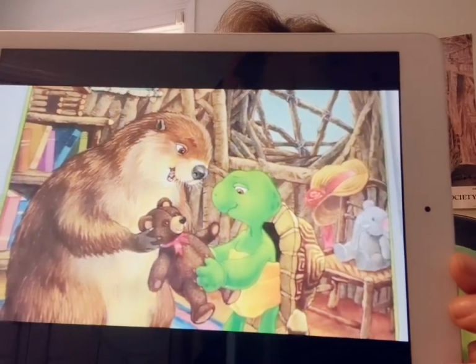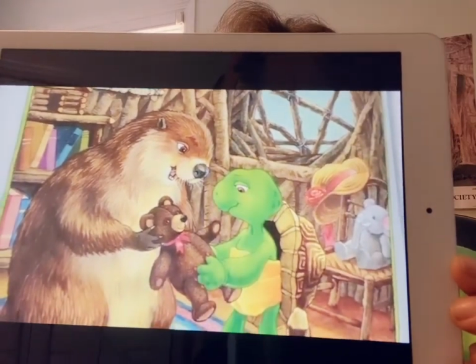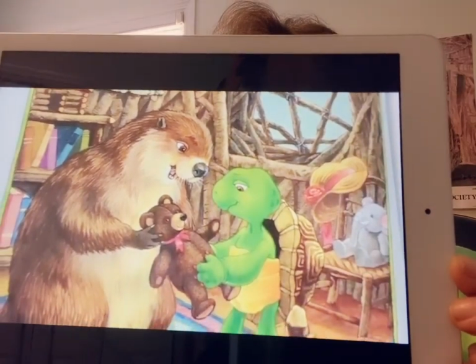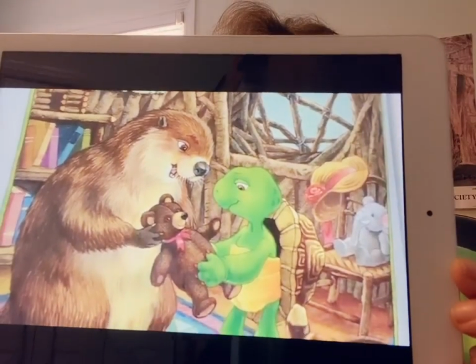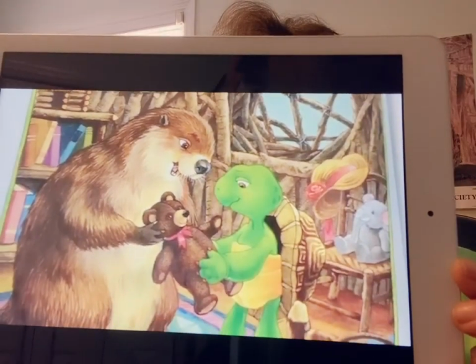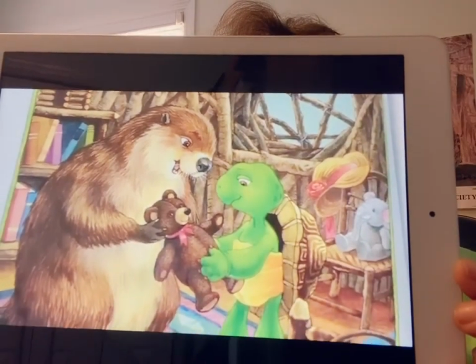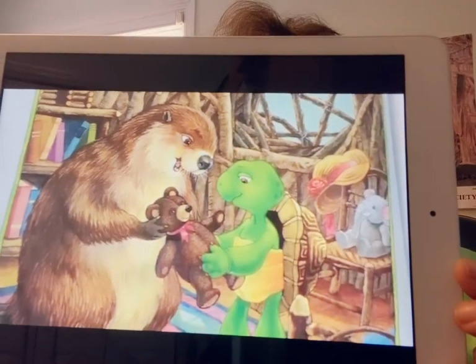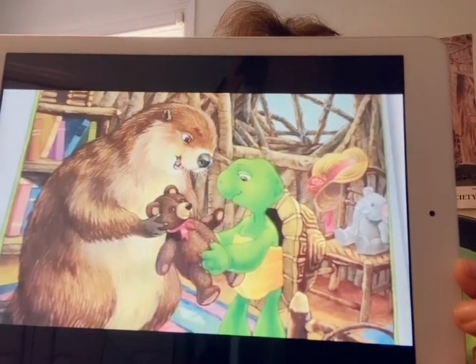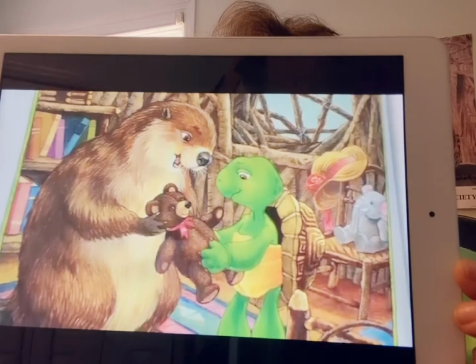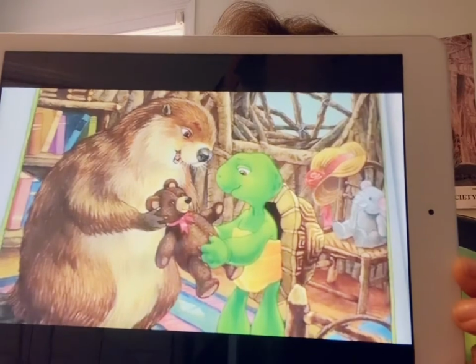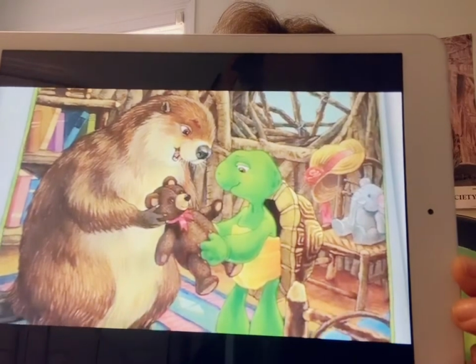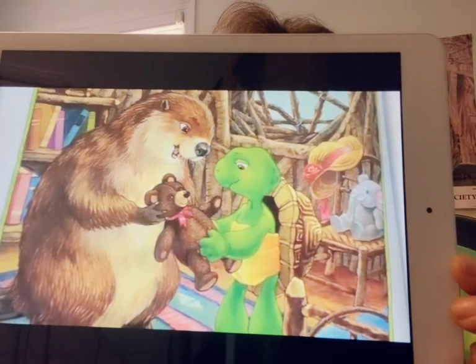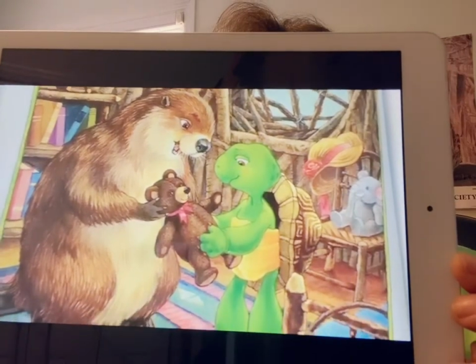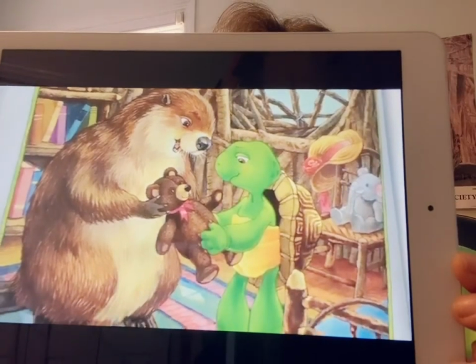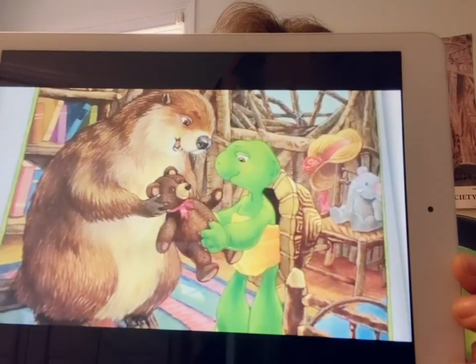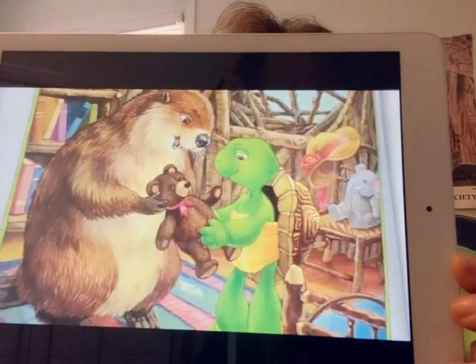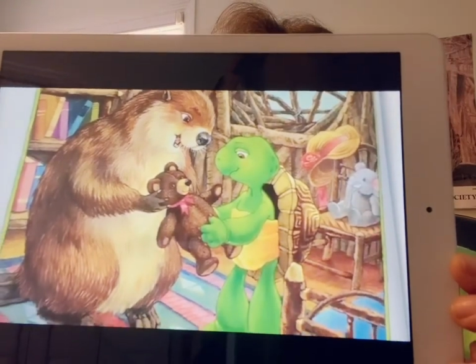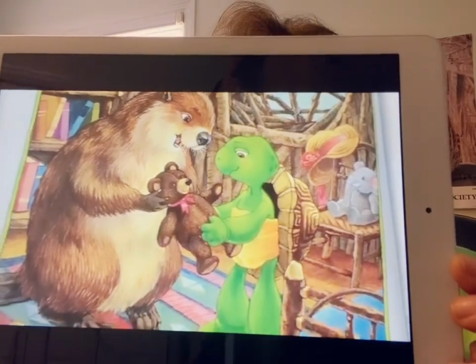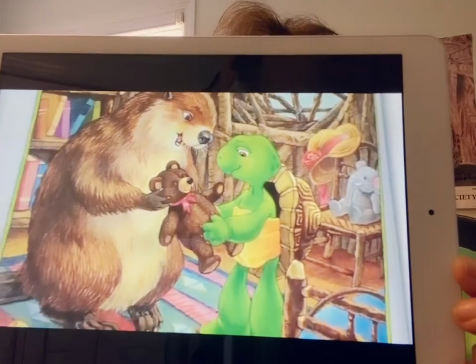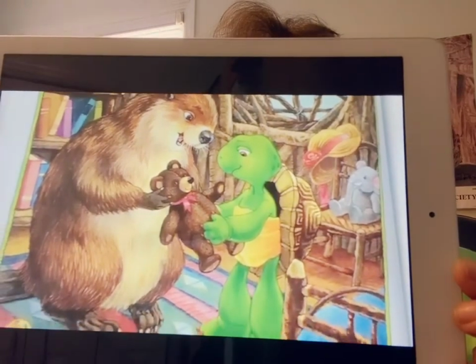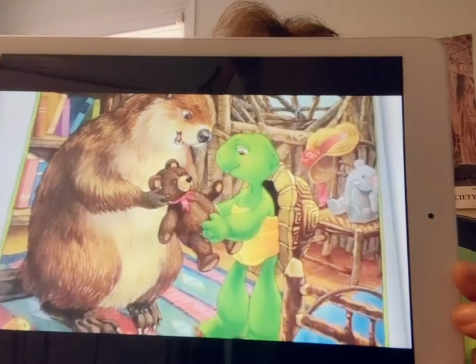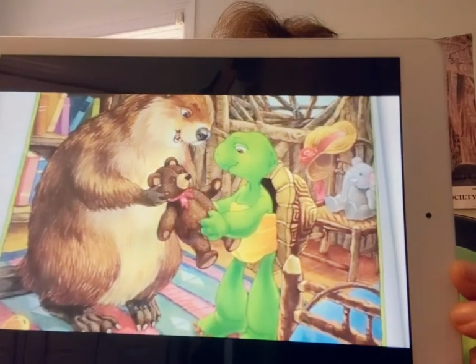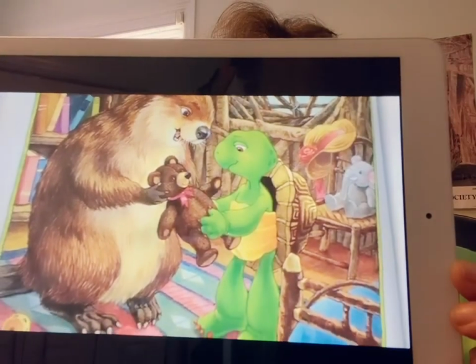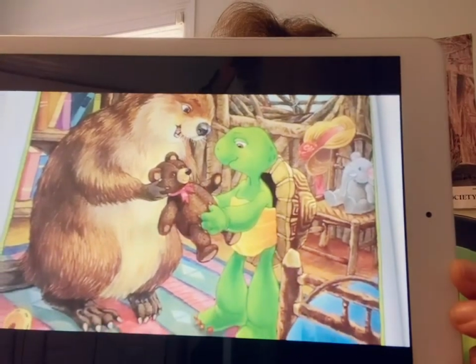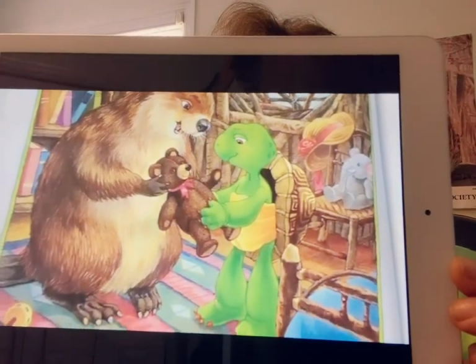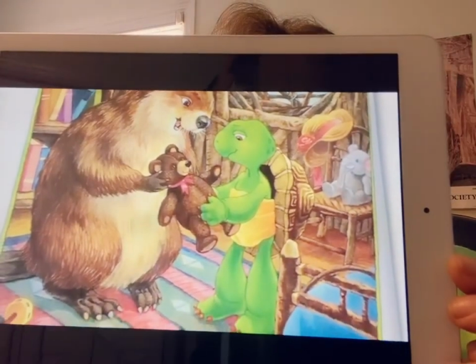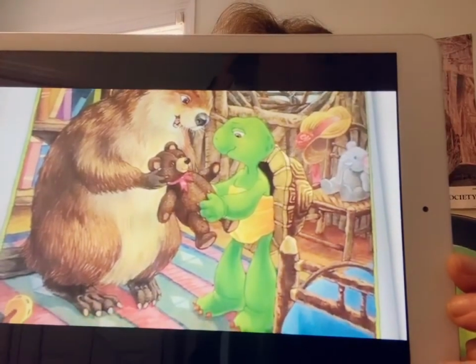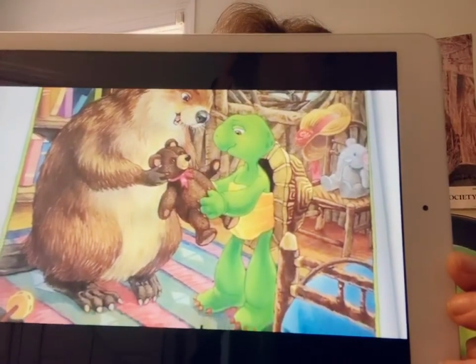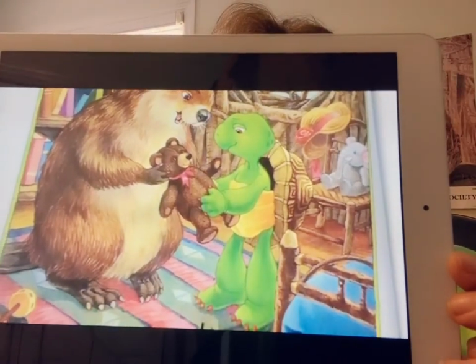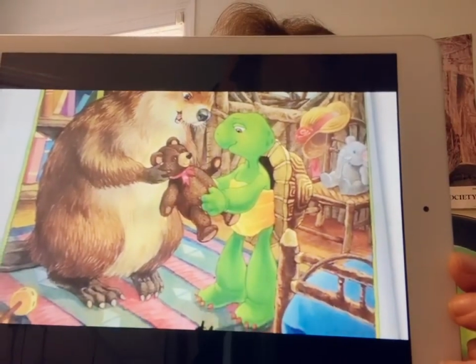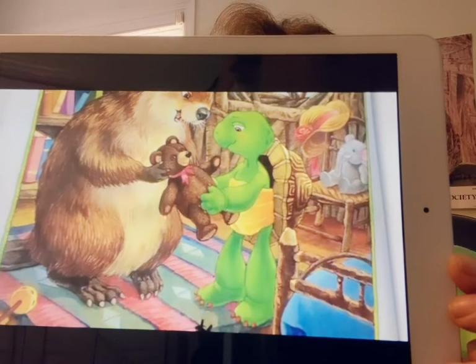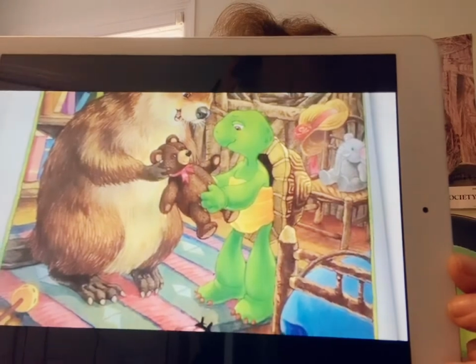That night when Franklin went to bed, he had his father's yellow blanket and Bear's teddy, but it wasn't the same as sleeping with his own blue blanket.